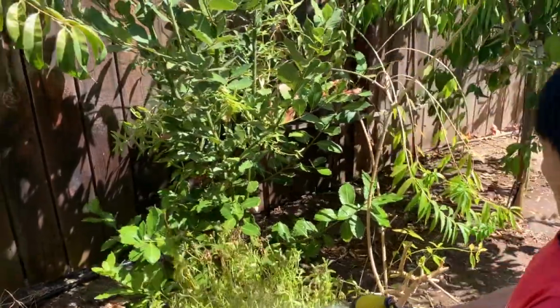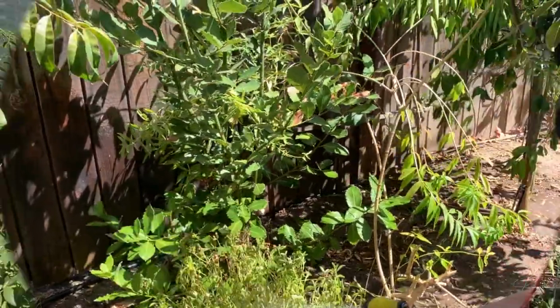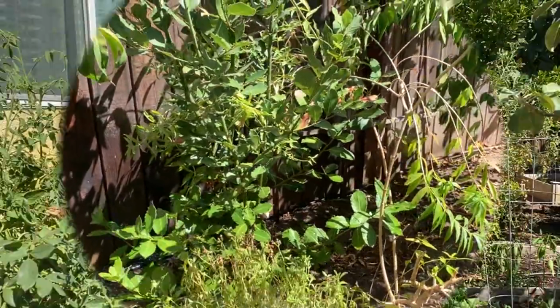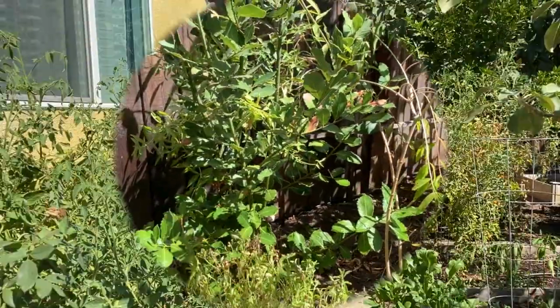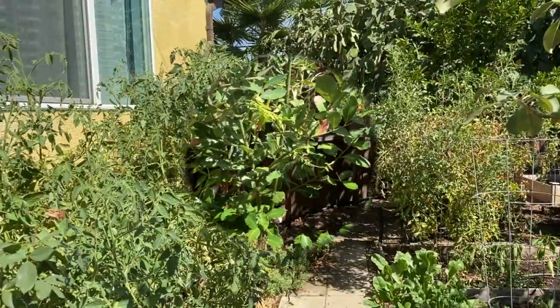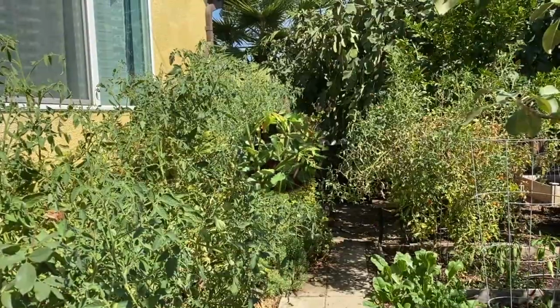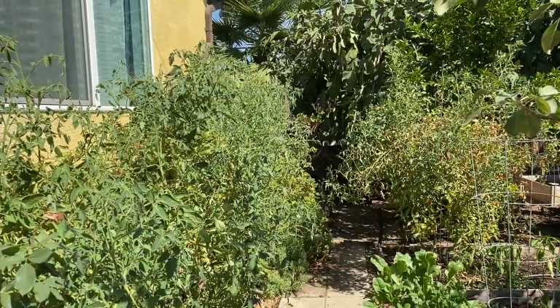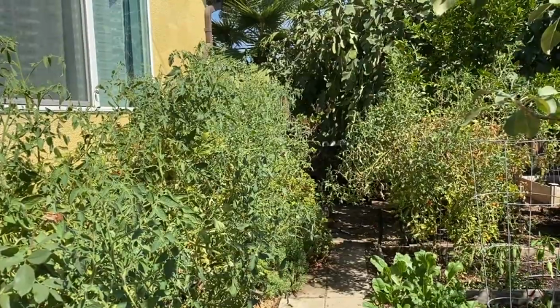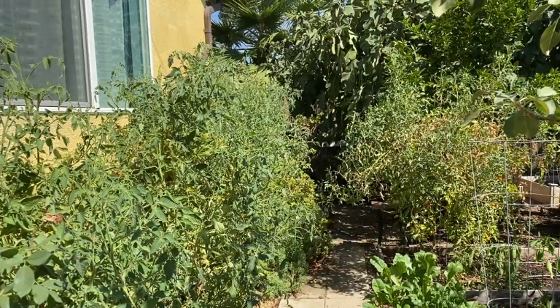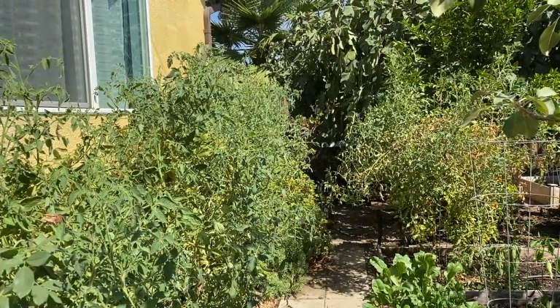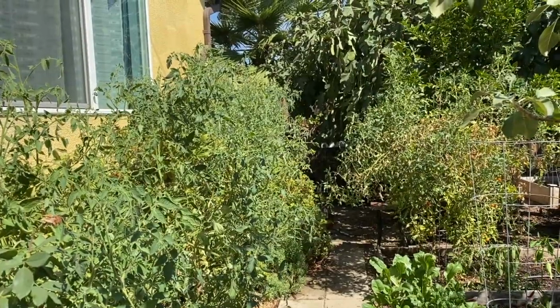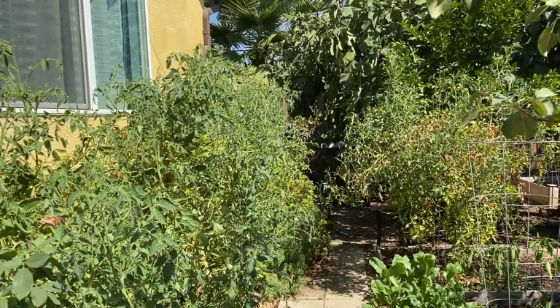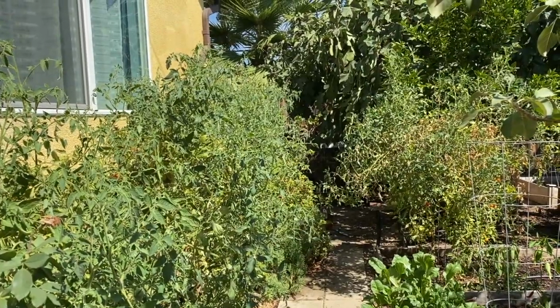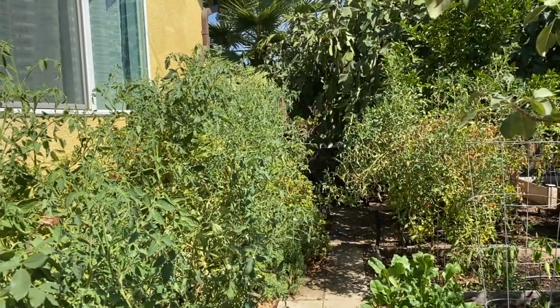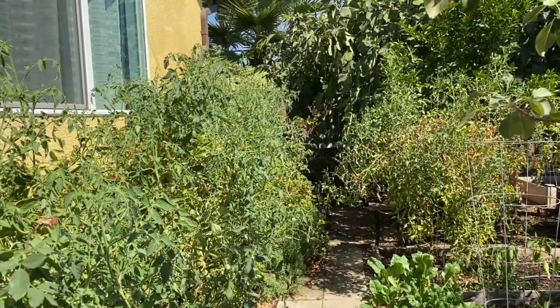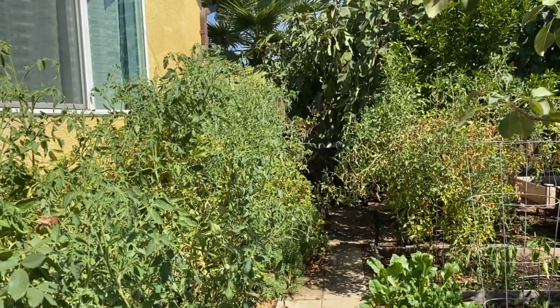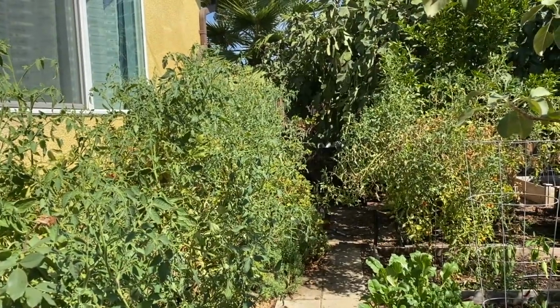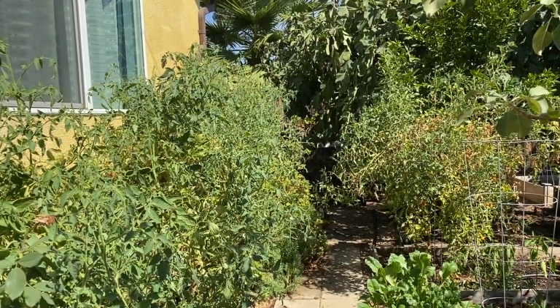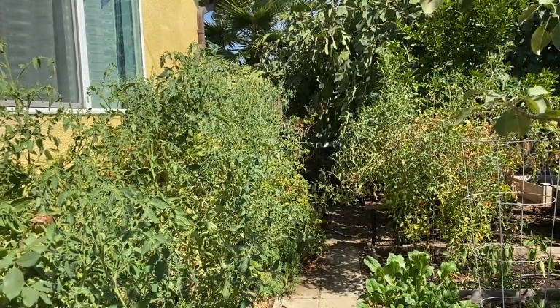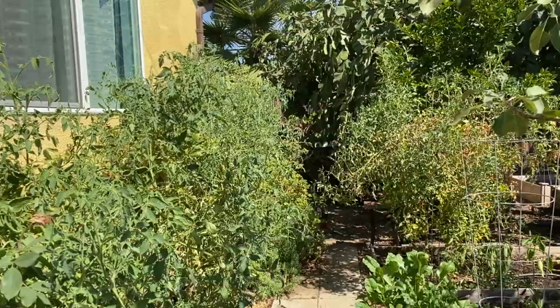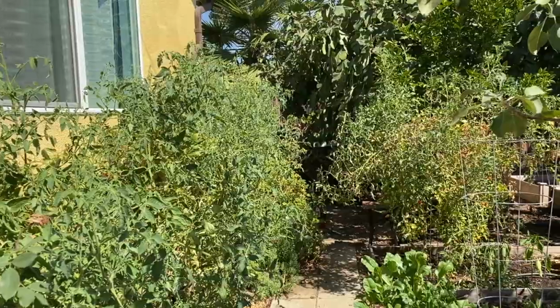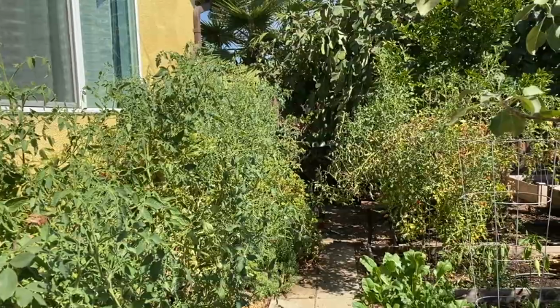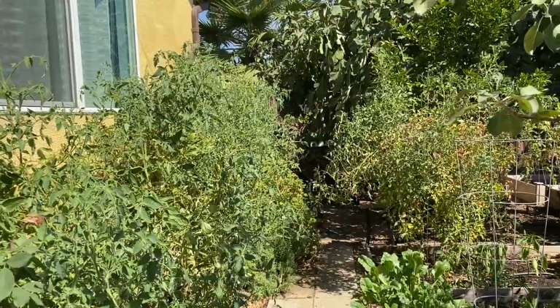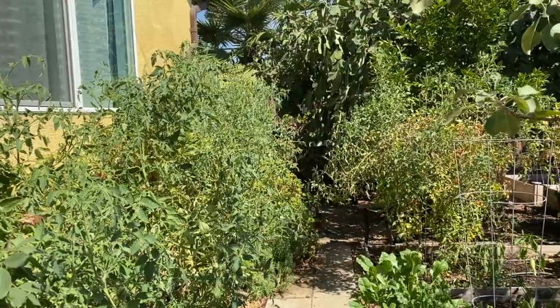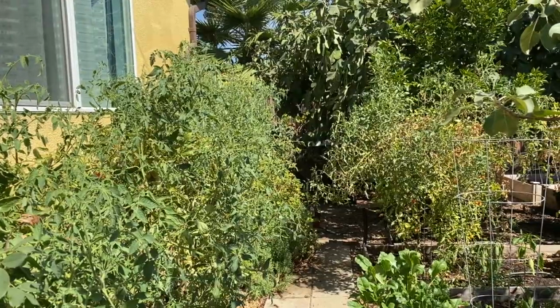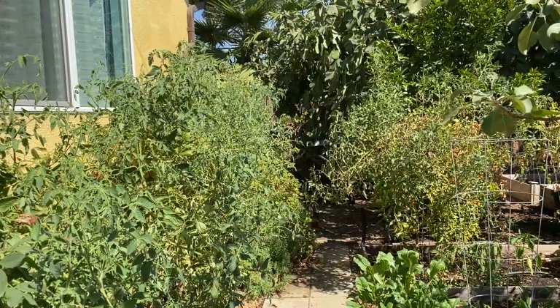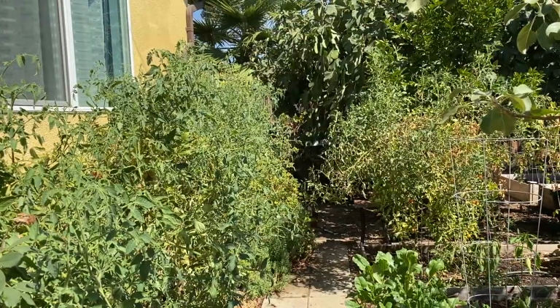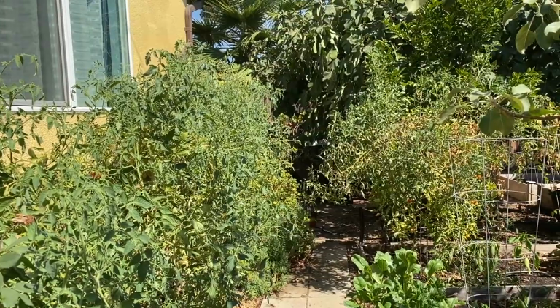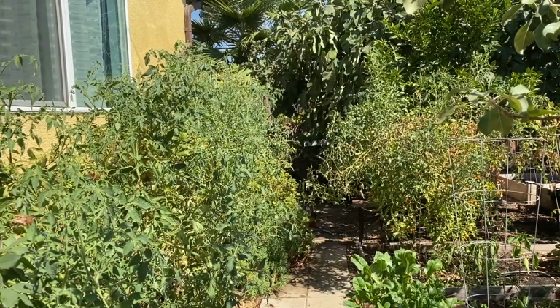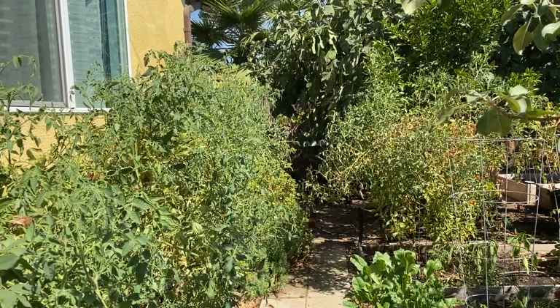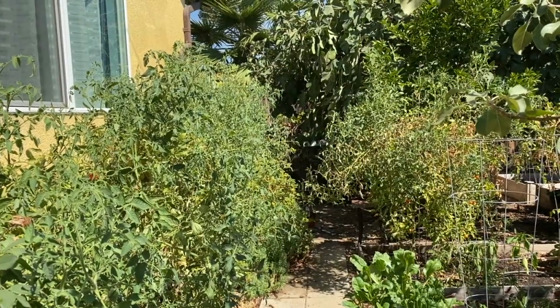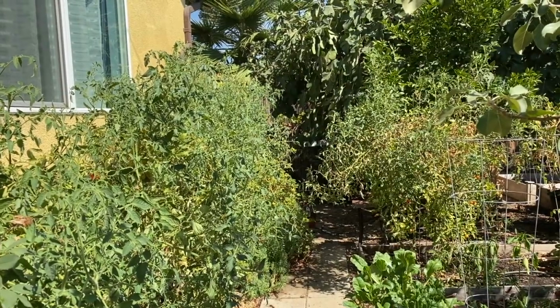It's been scorching hot over the weekend, so I'm going to harvest most of the tomatoes, some figs, and peaches.